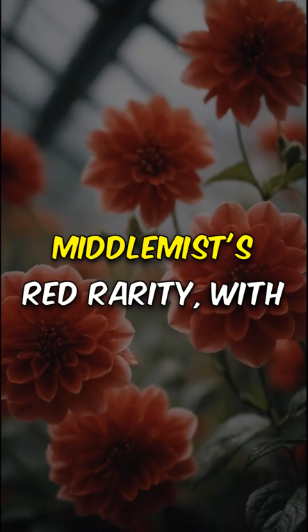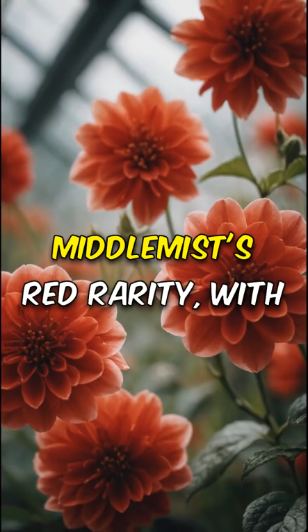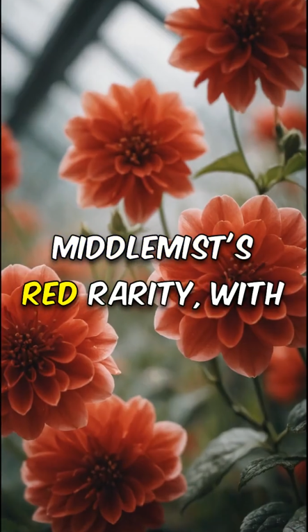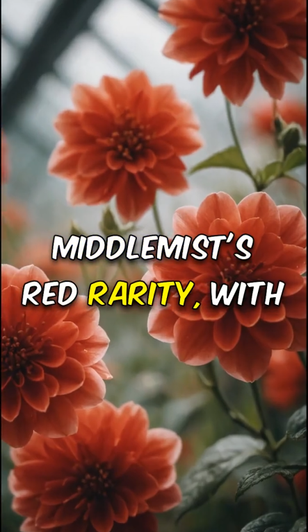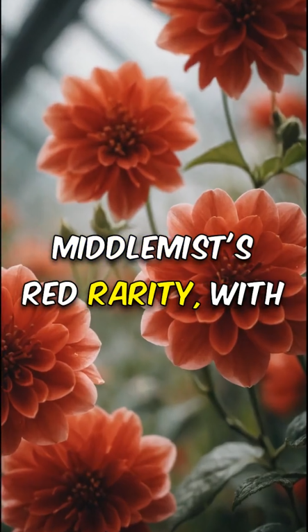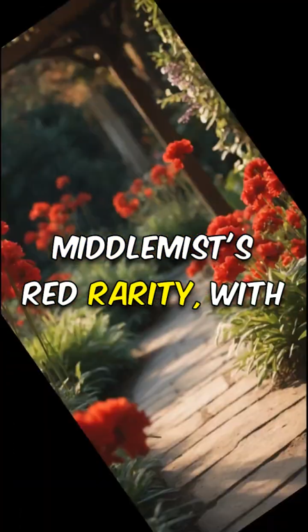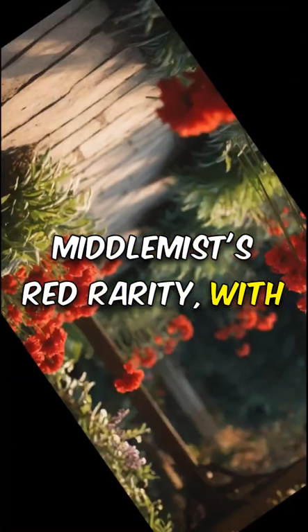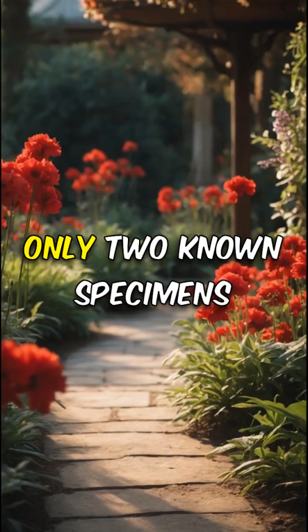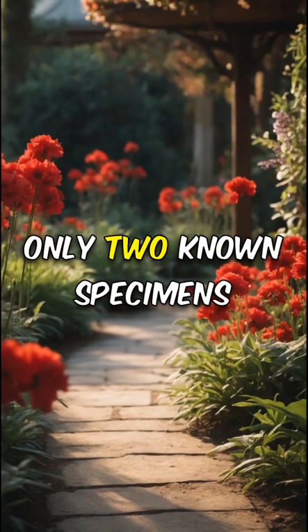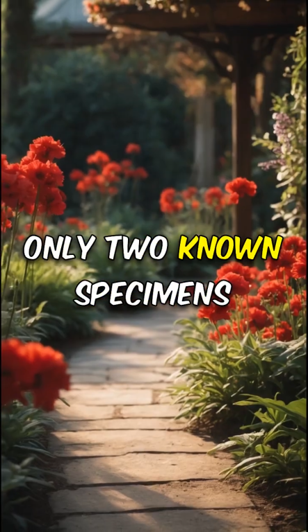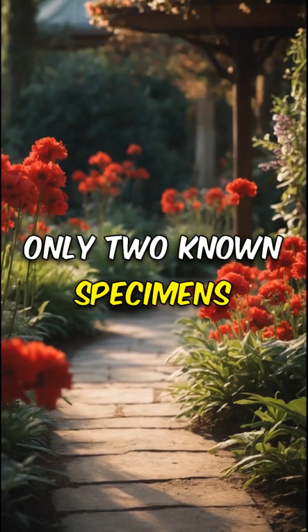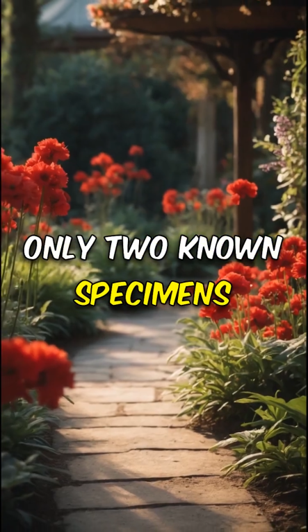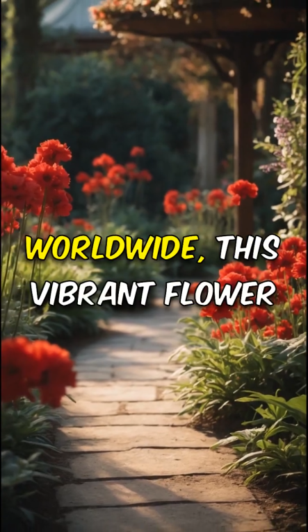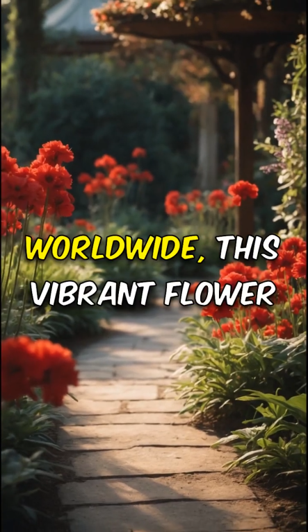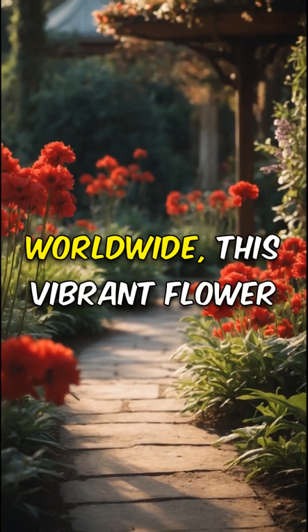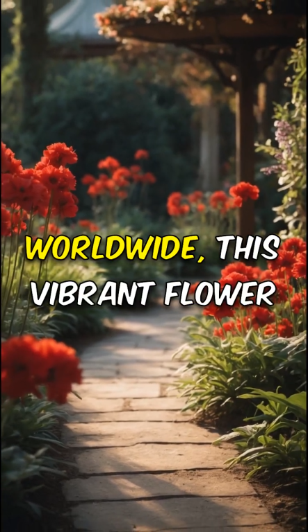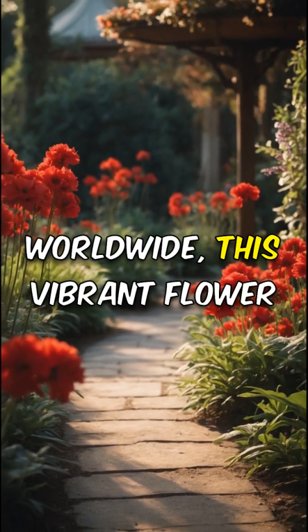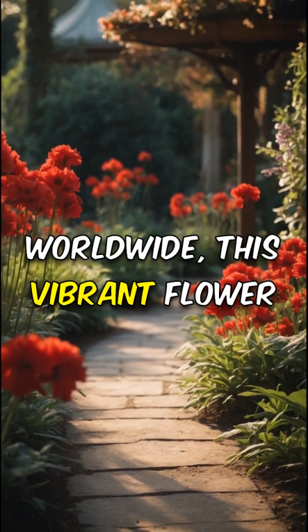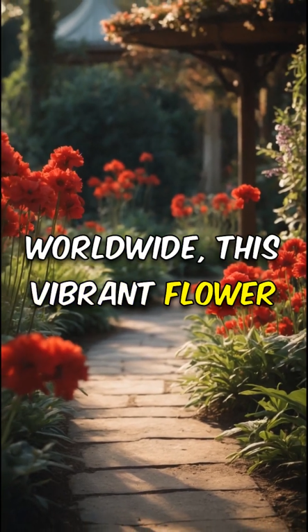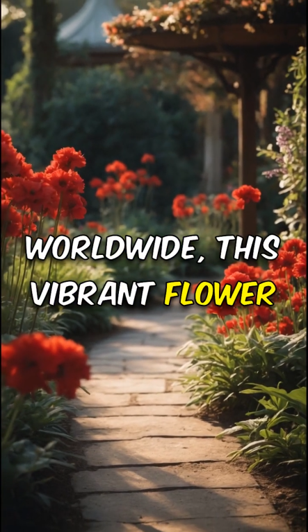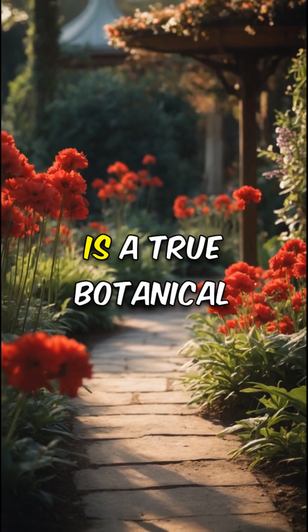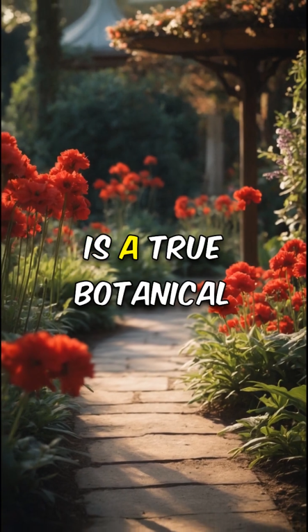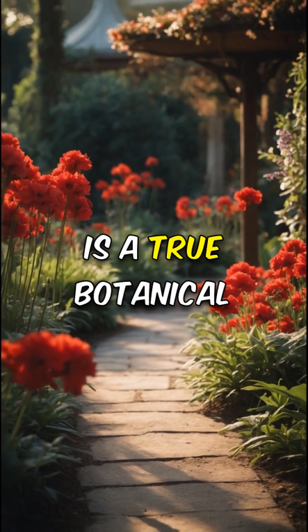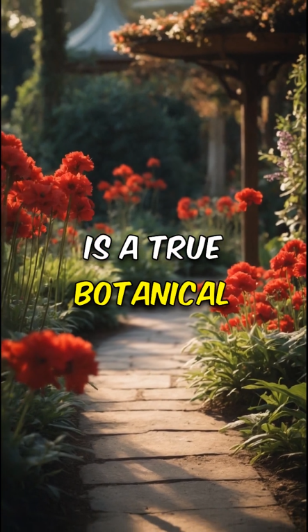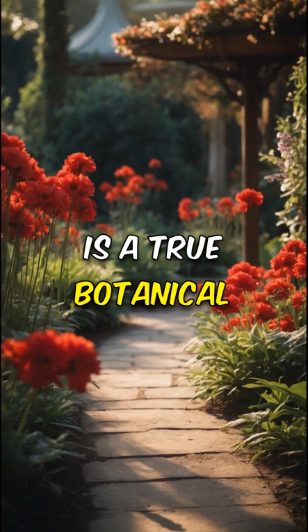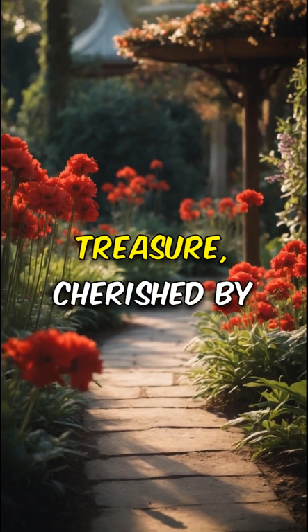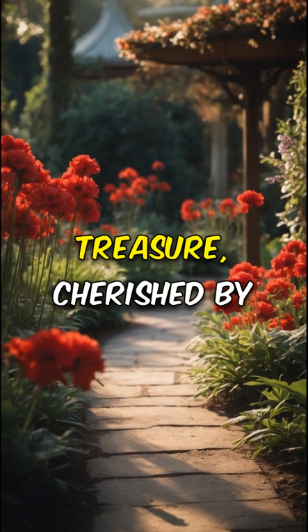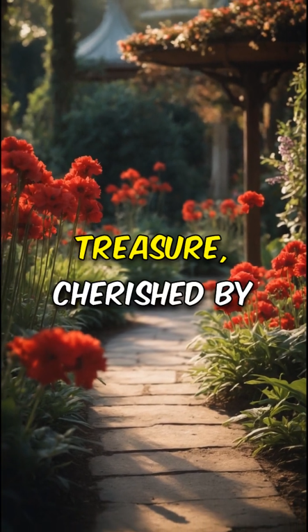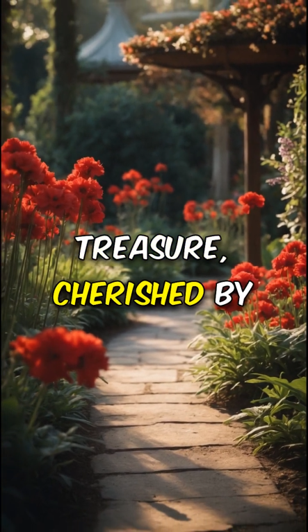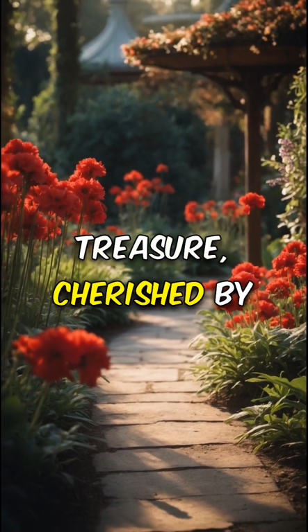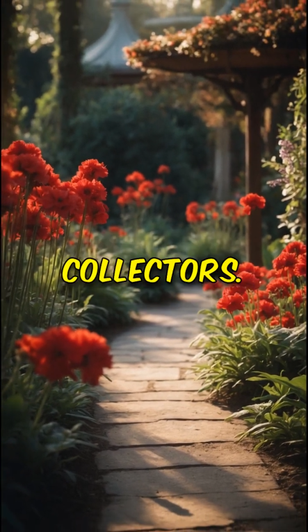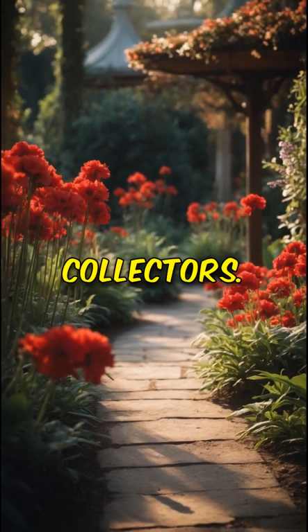Middlemist's red rarity: with only two known specimens worldwide, this vibrant flower is a true botanical treasure, cherished by collectors.